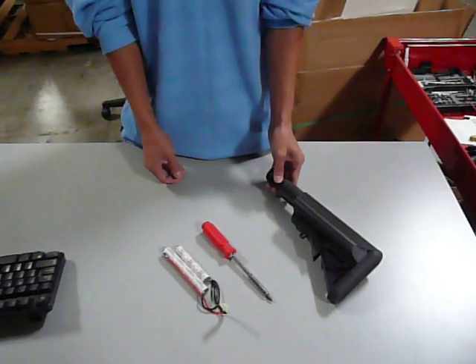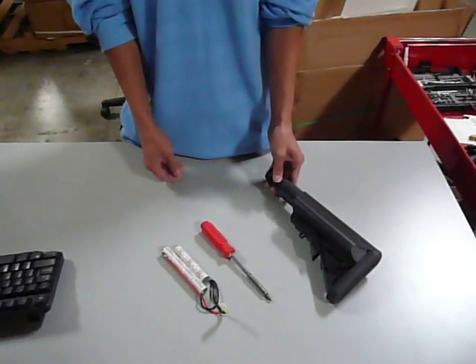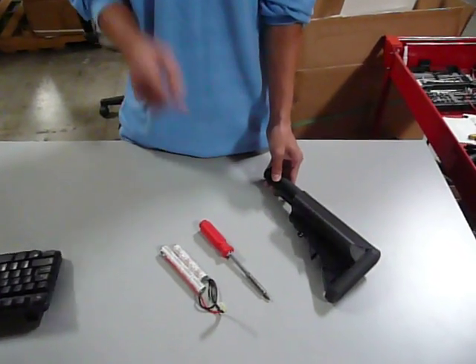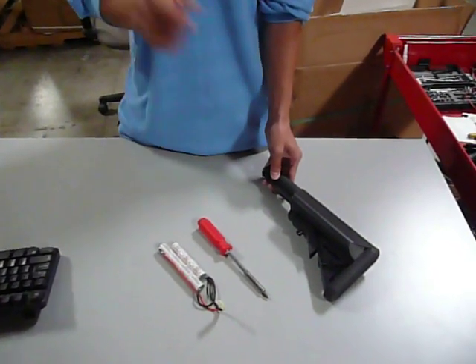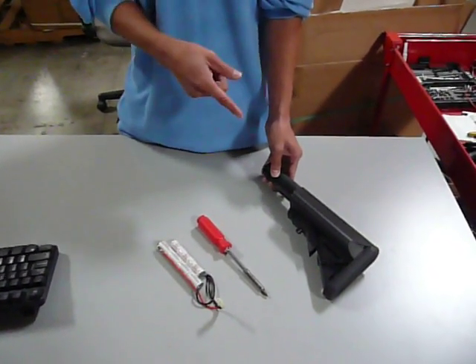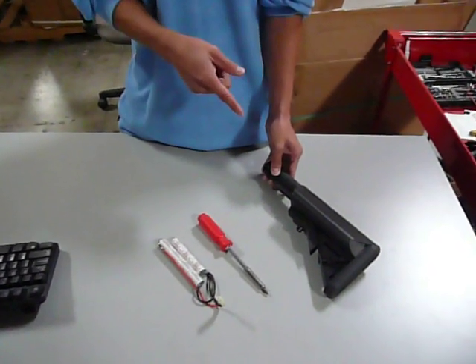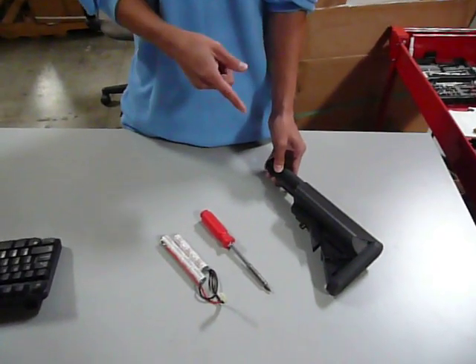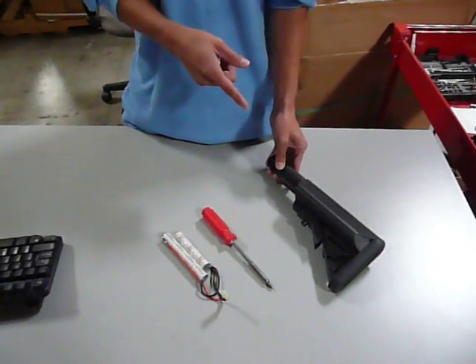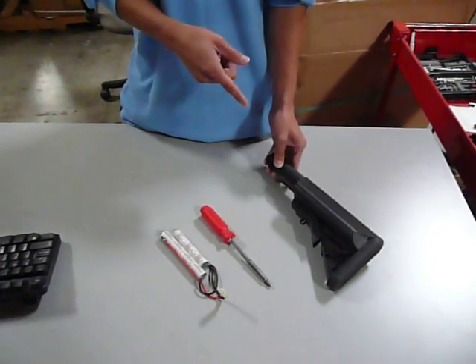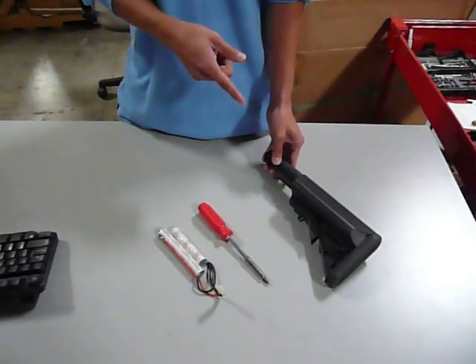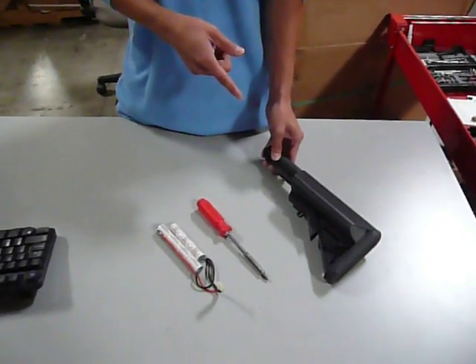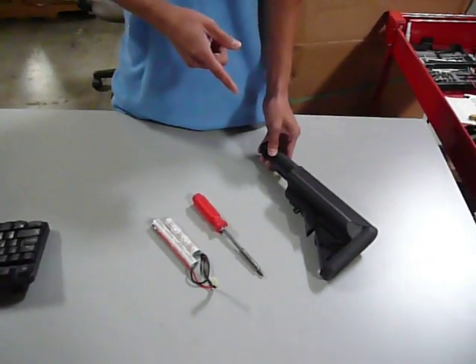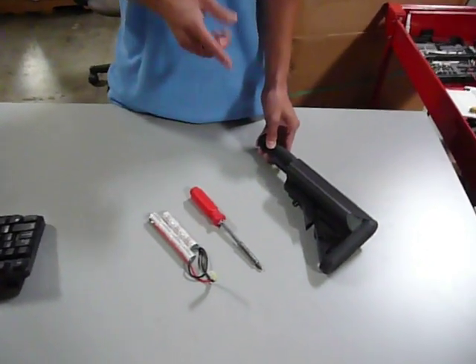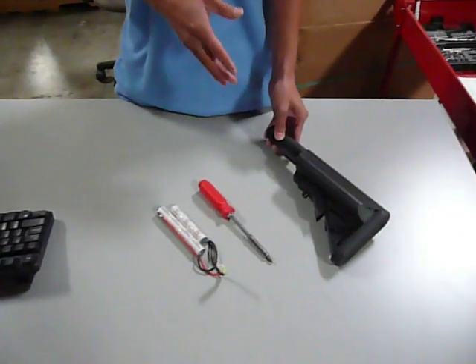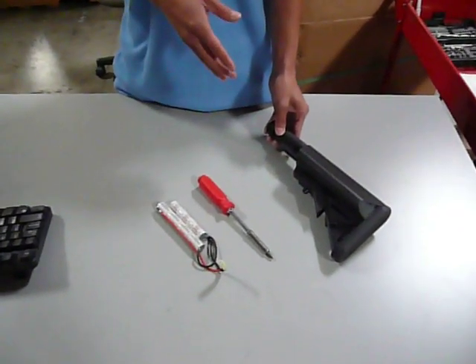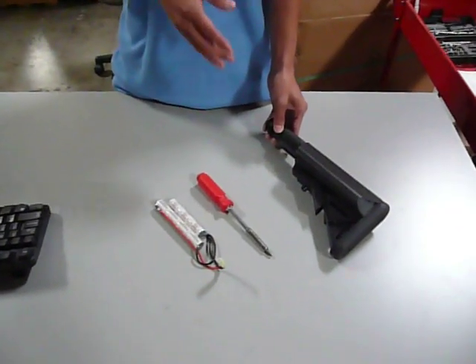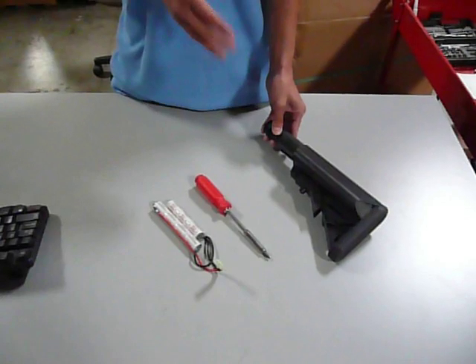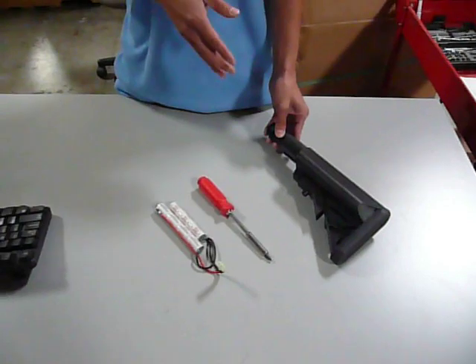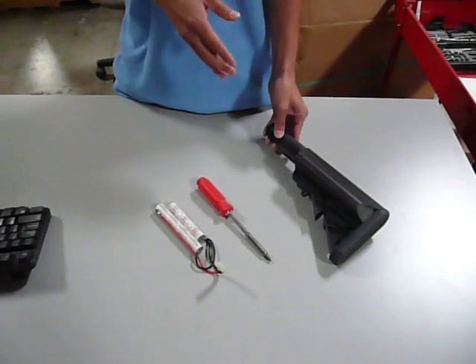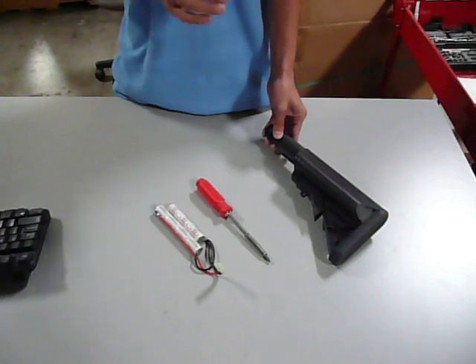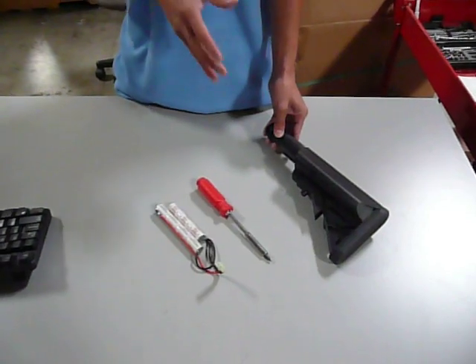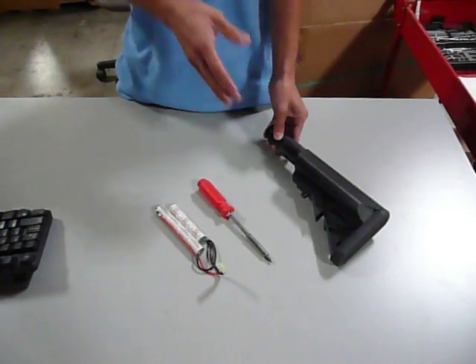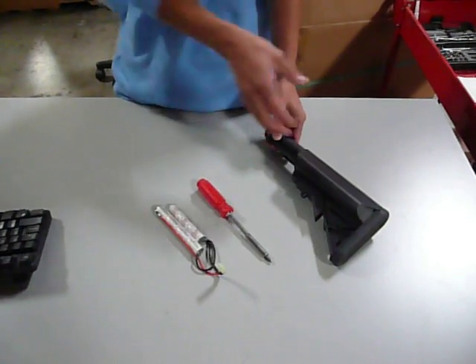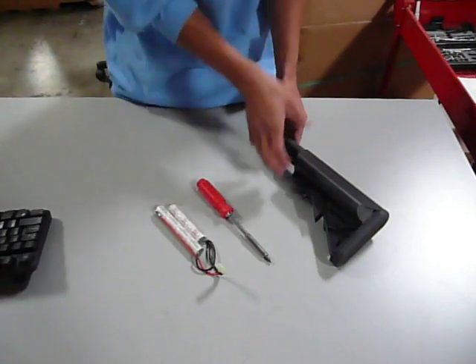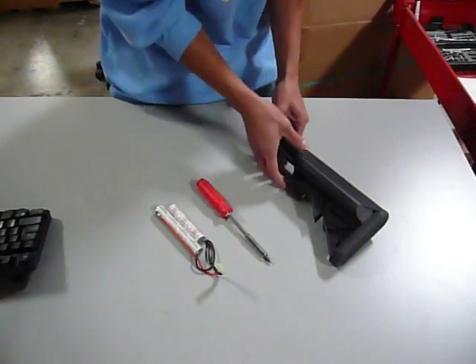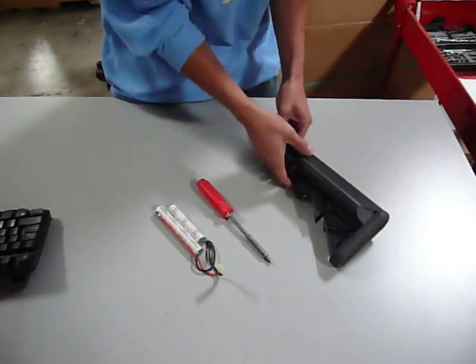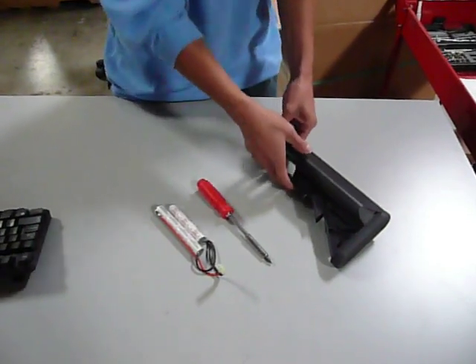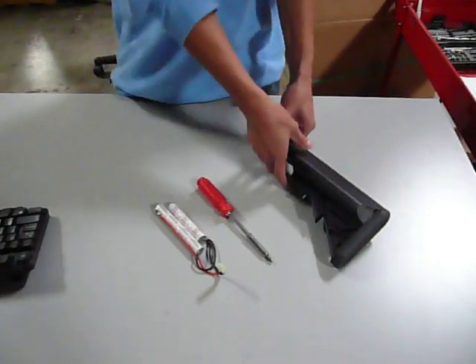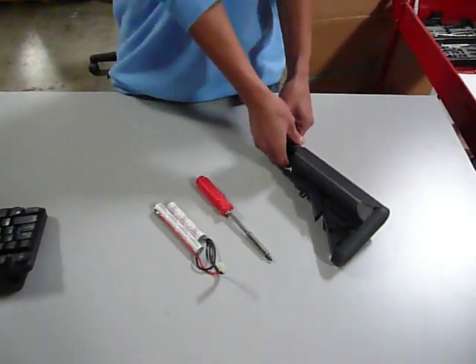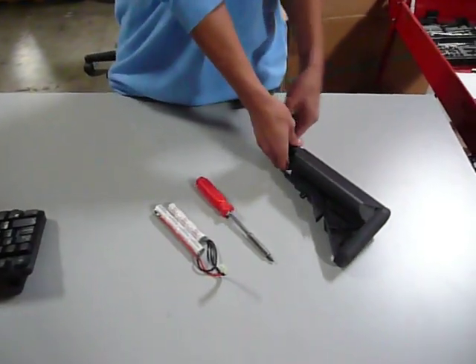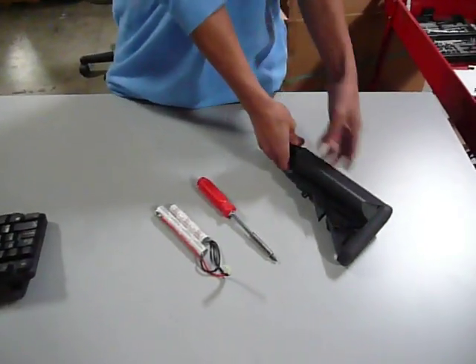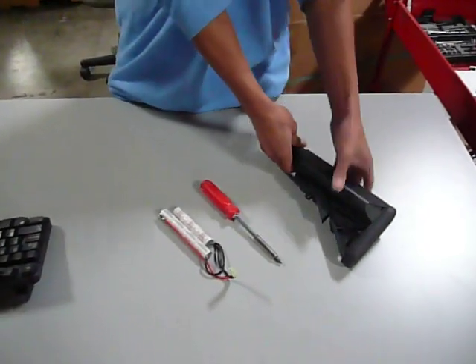We're going to be showing you how to install the battery into the D-boy crane stock. It's very simple.